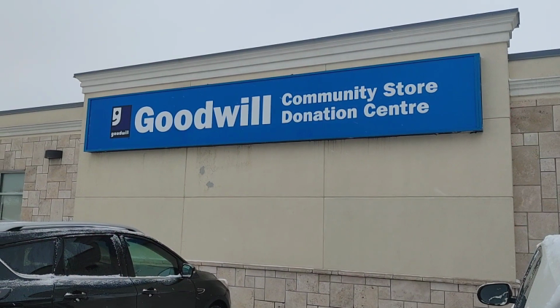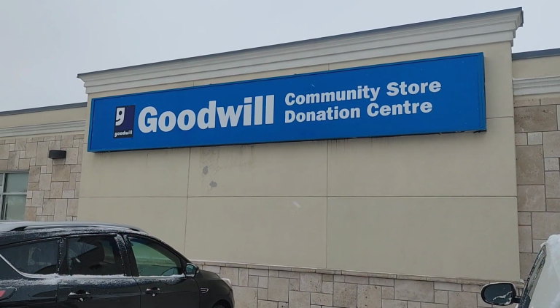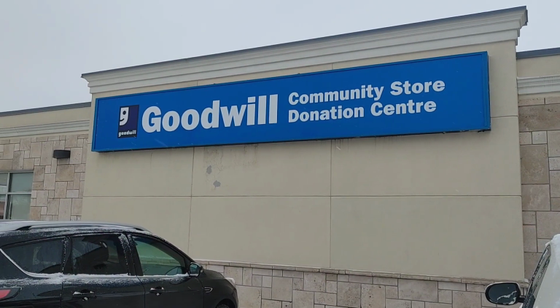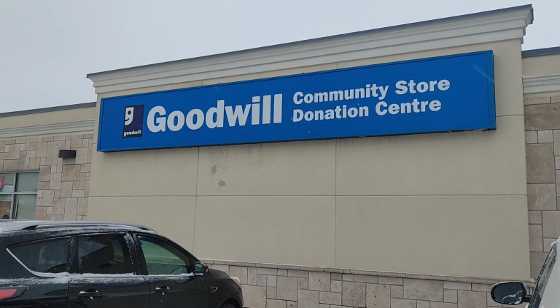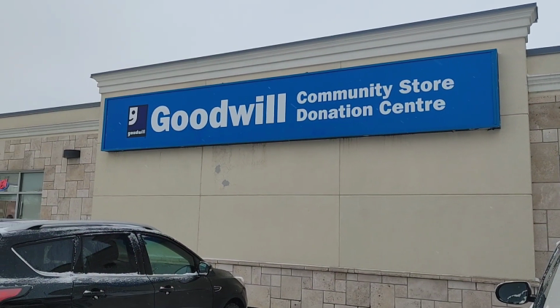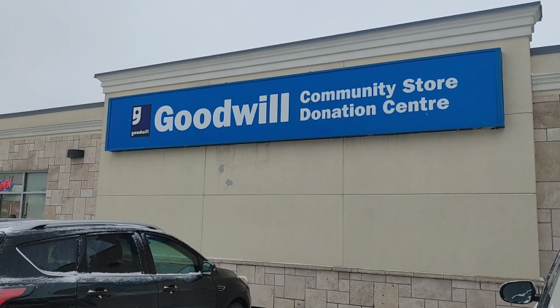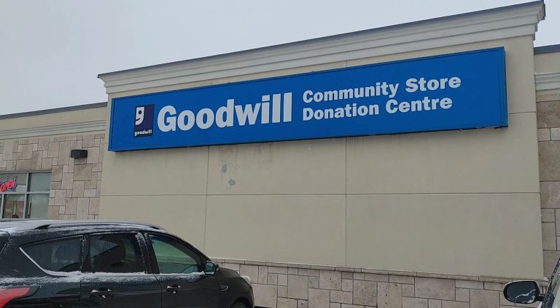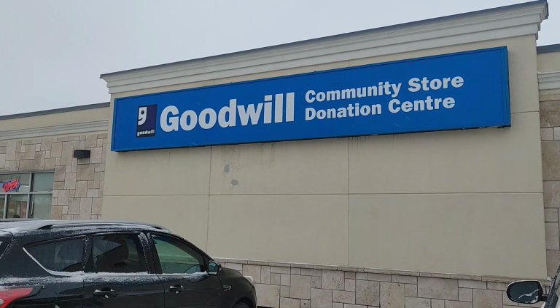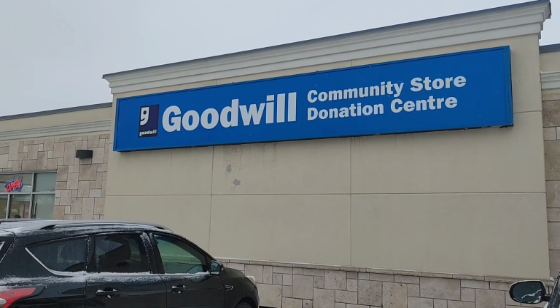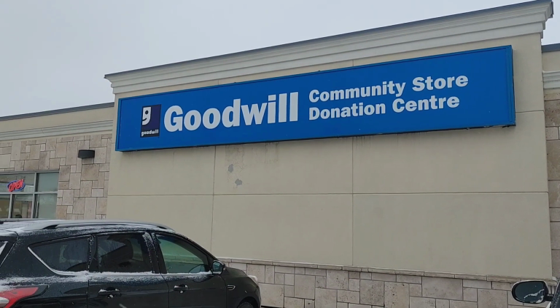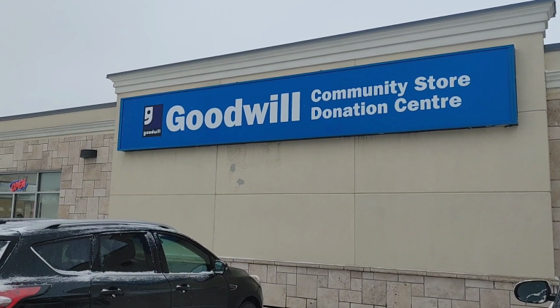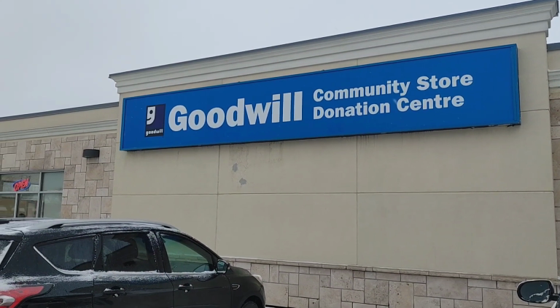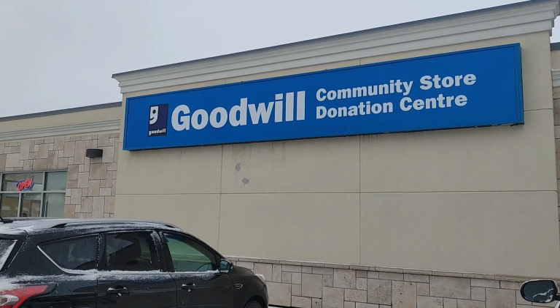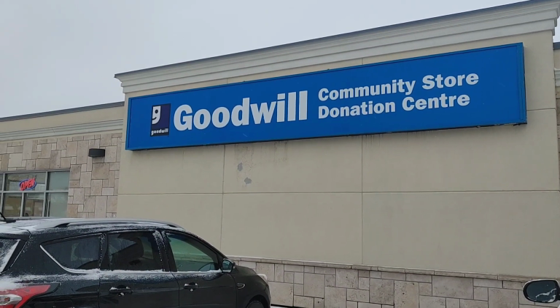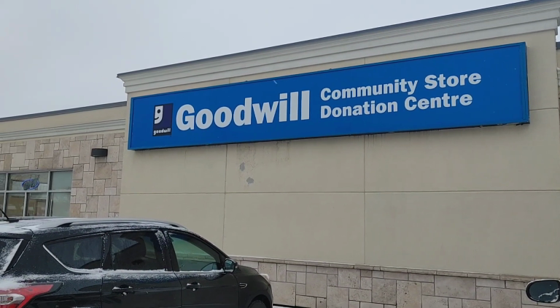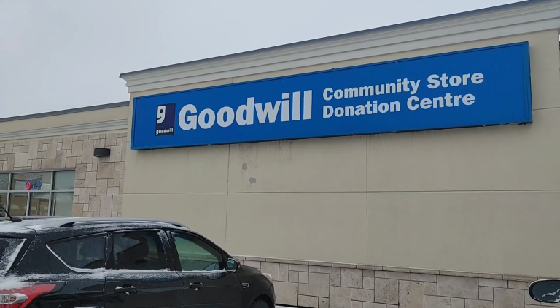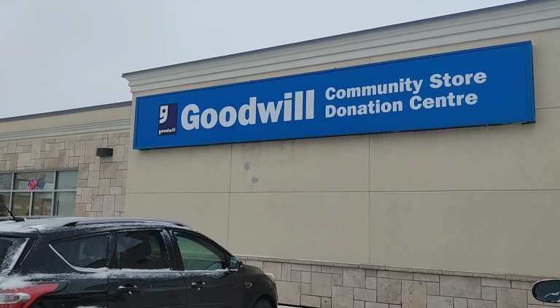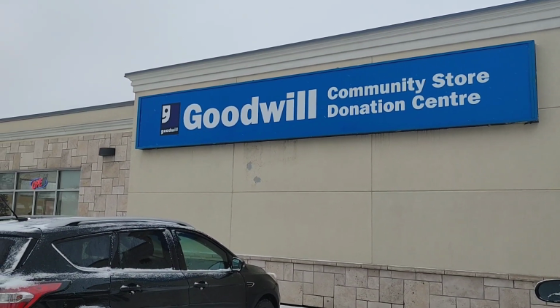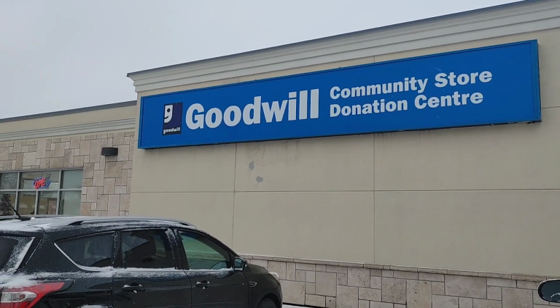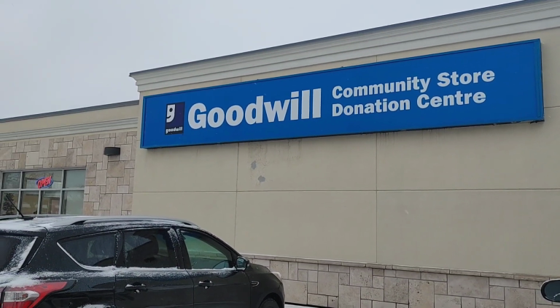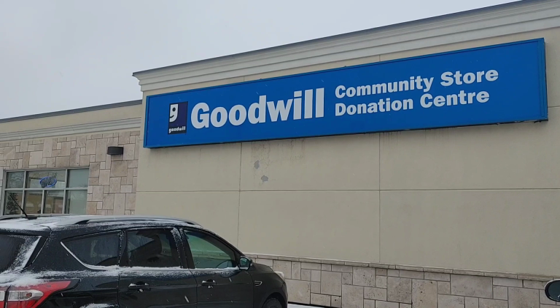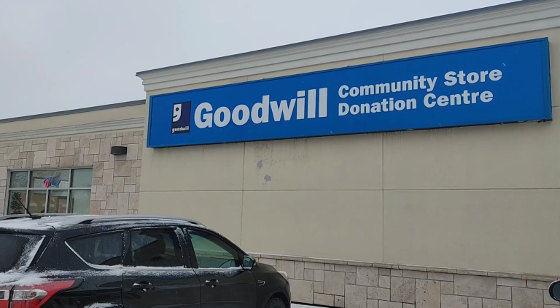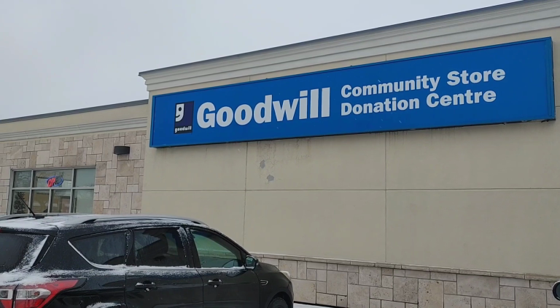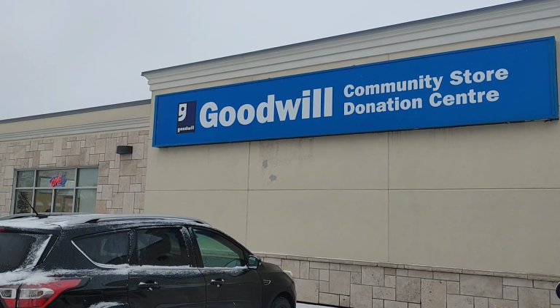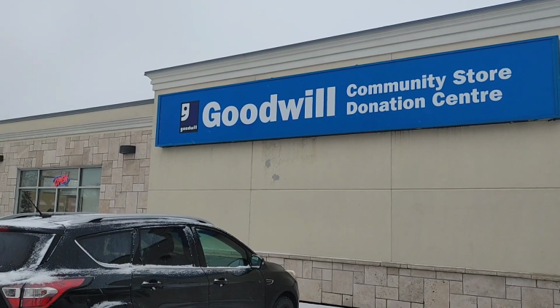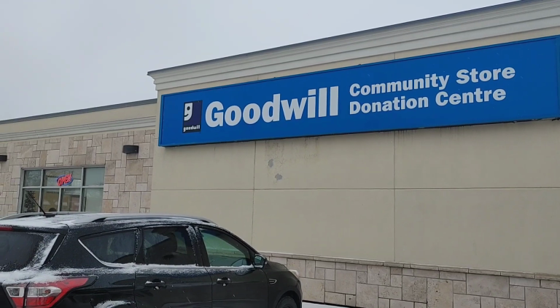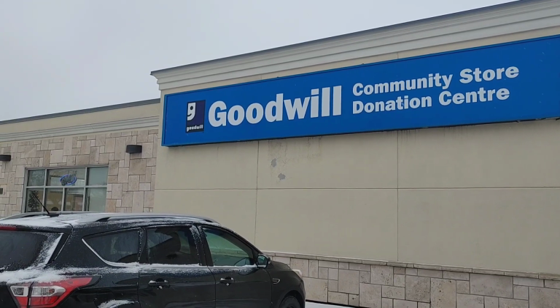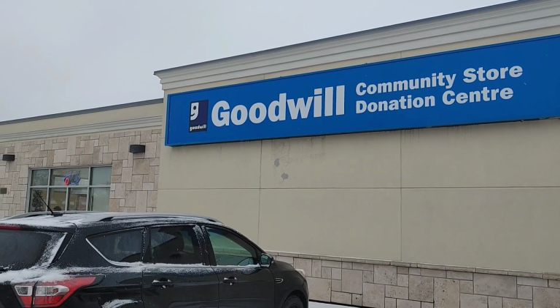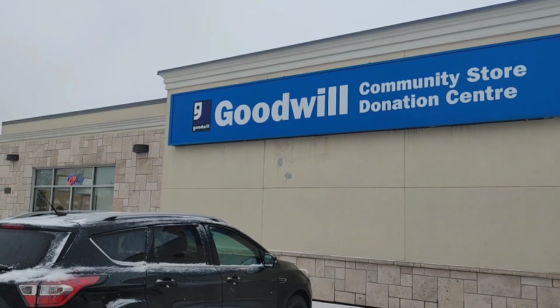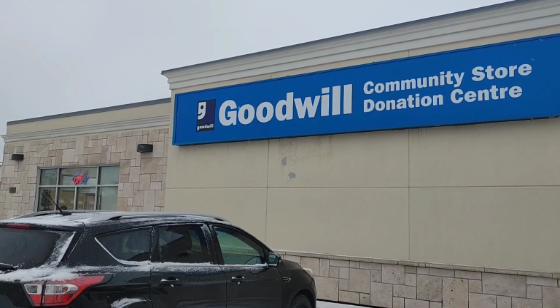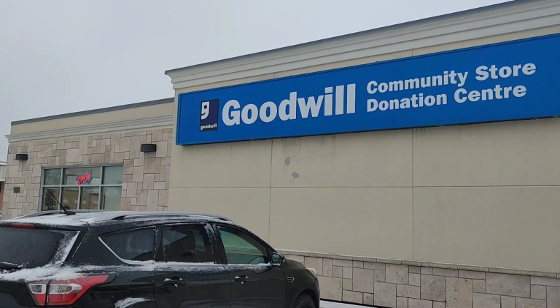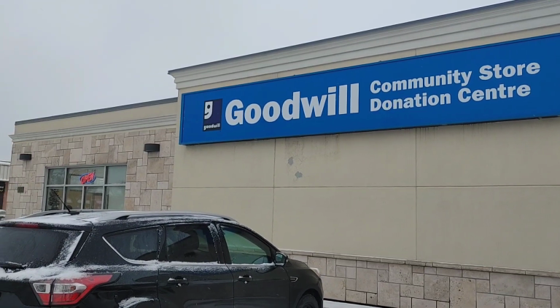Hi friends, welcome back to my channel. I thought it would be really fun to take you all thrifting with me today.